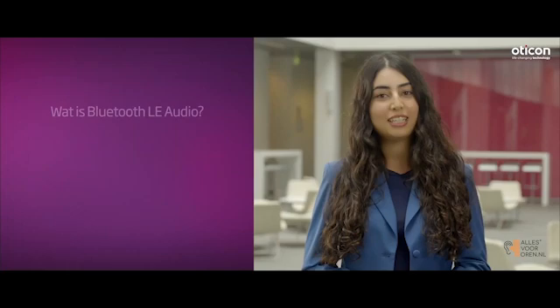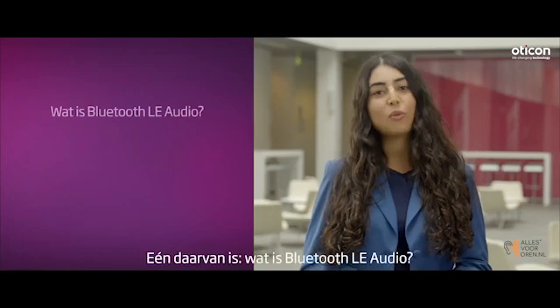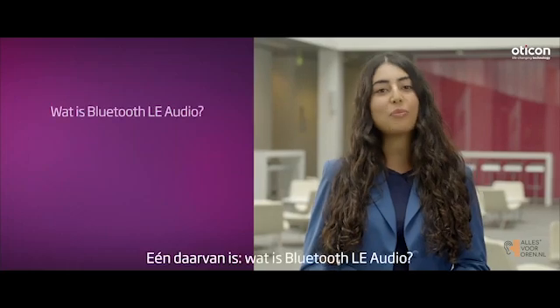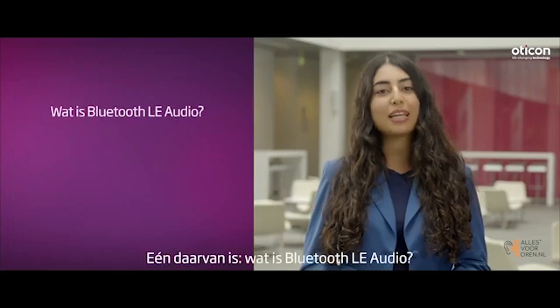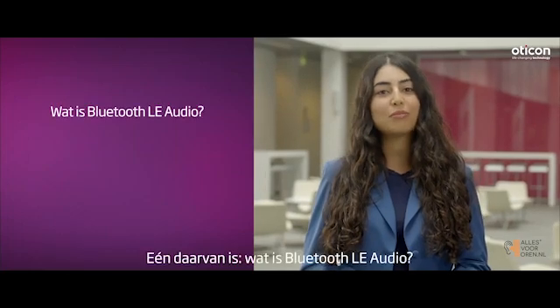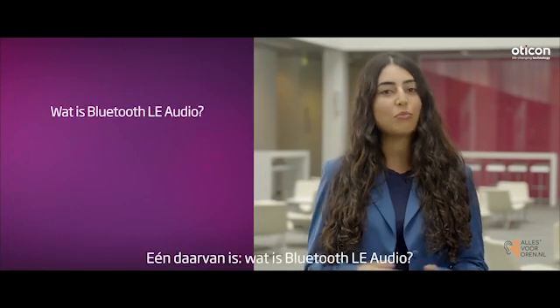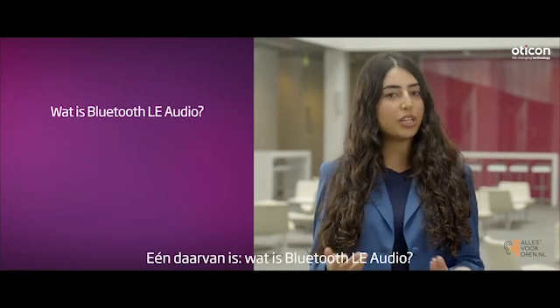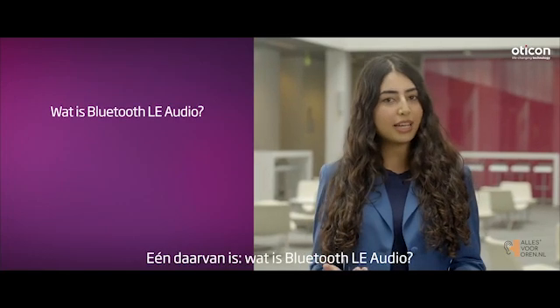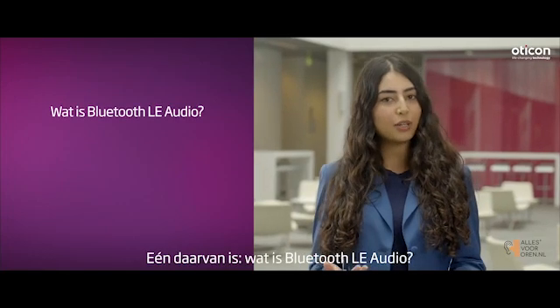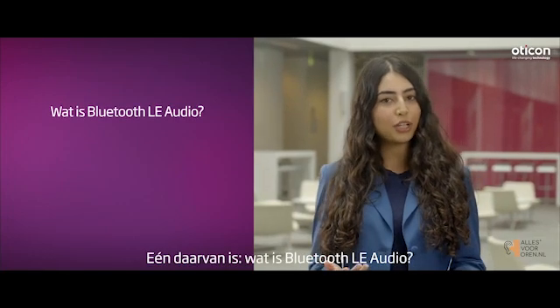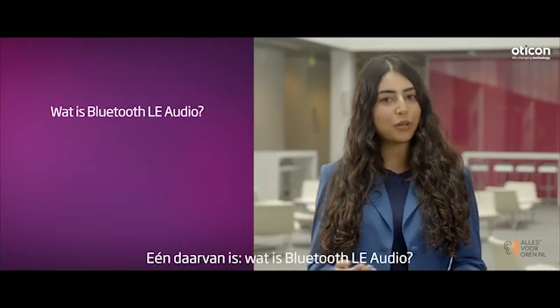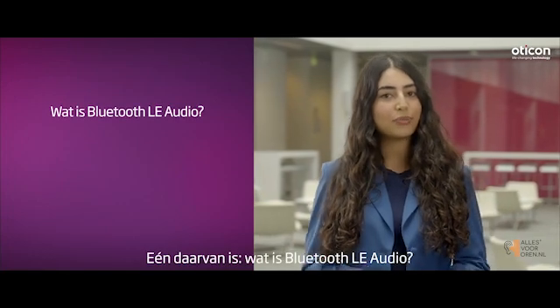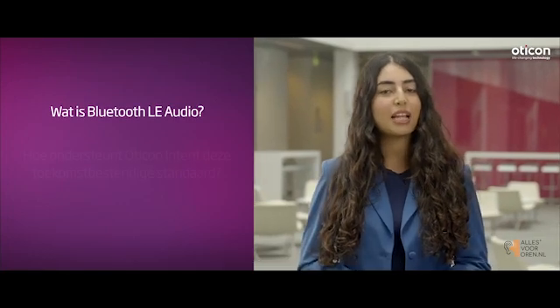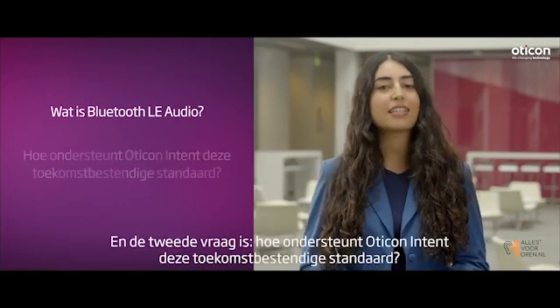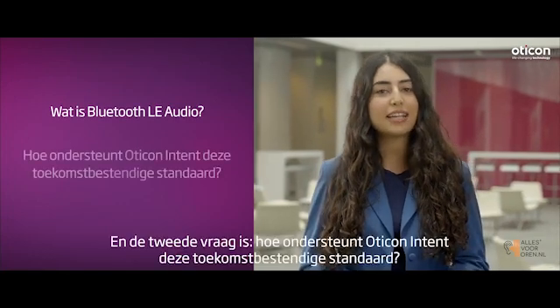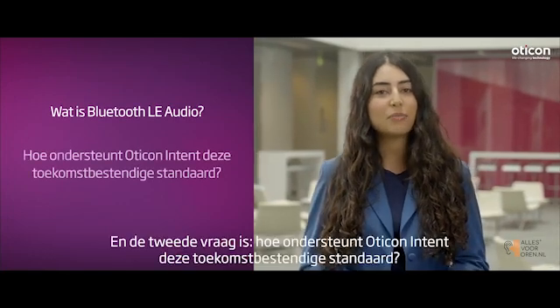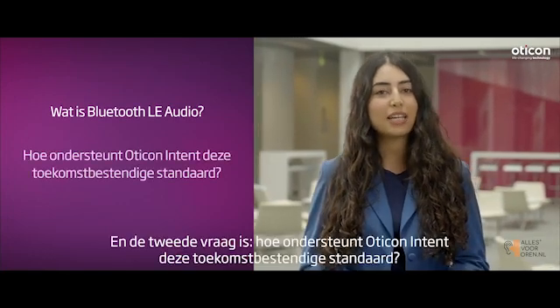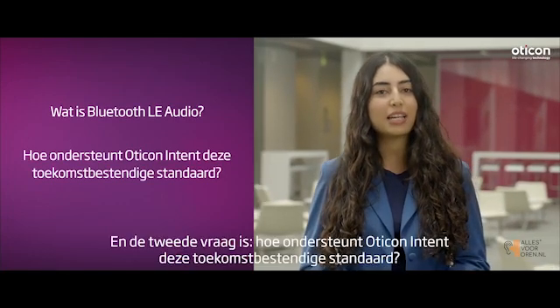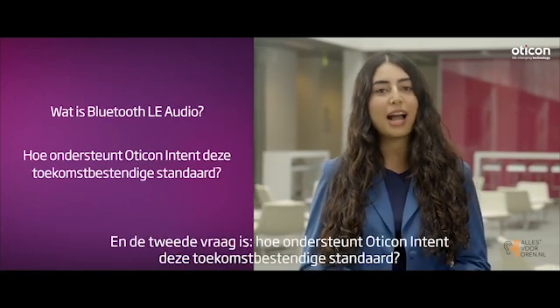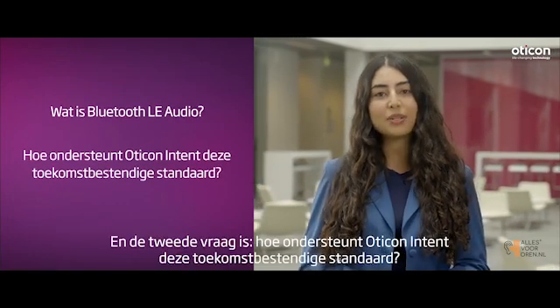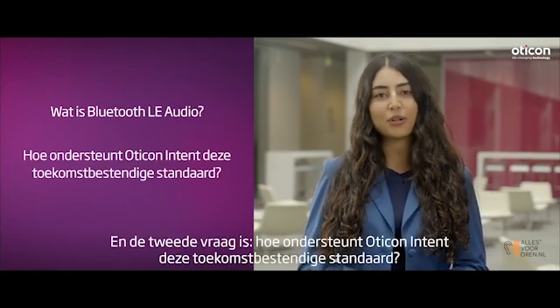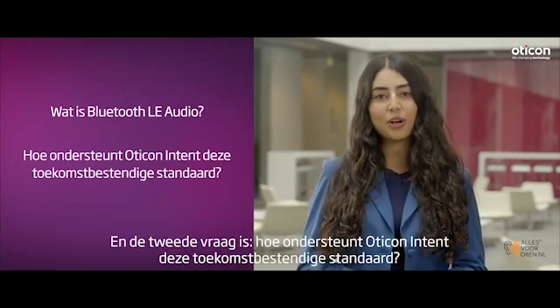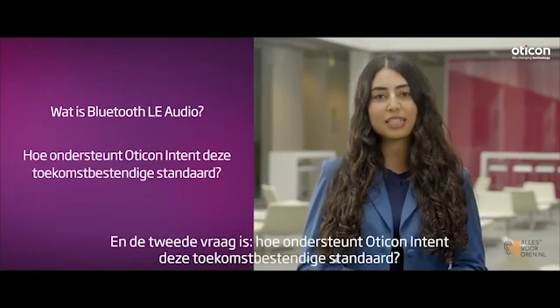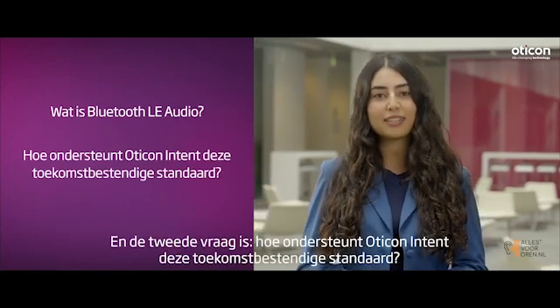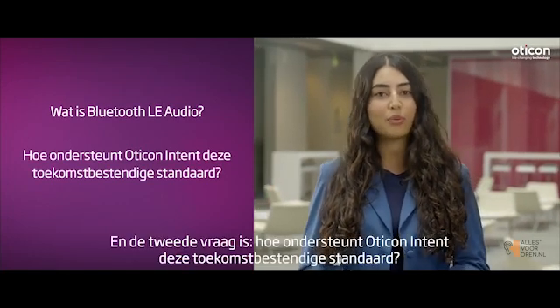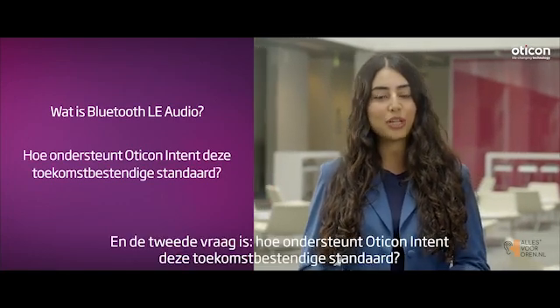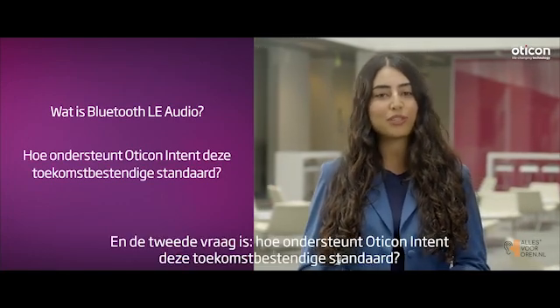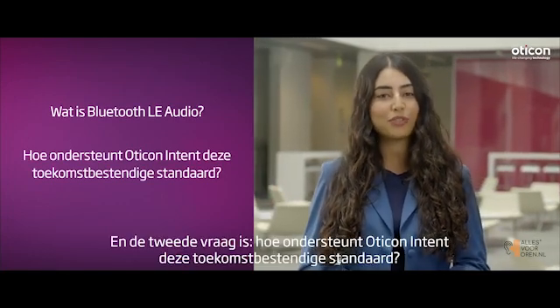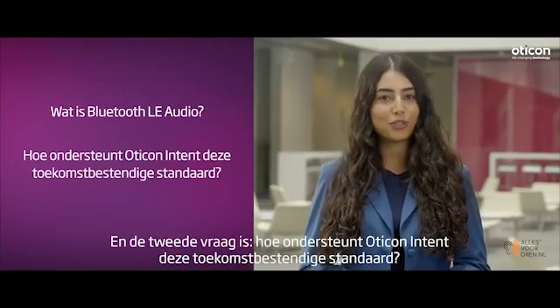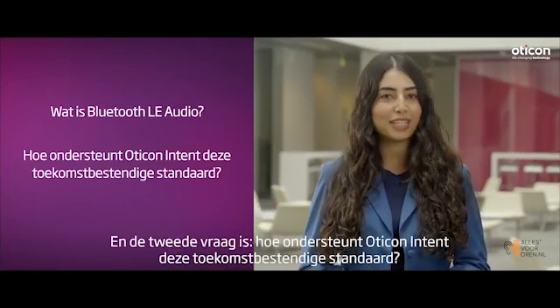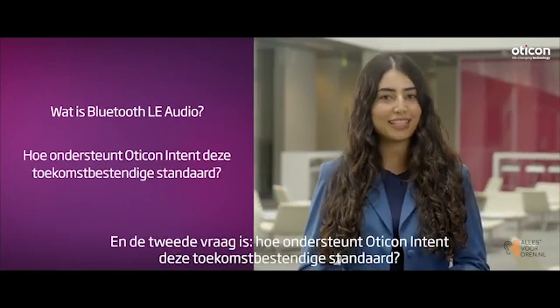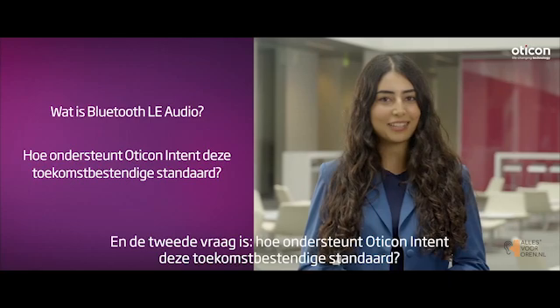One being, what is Eli Audio? And the second question being, how is Oticon Intent supporting this future-ready standard?